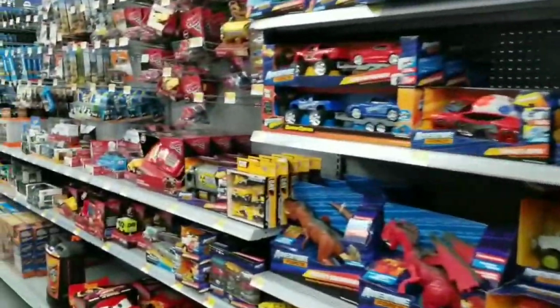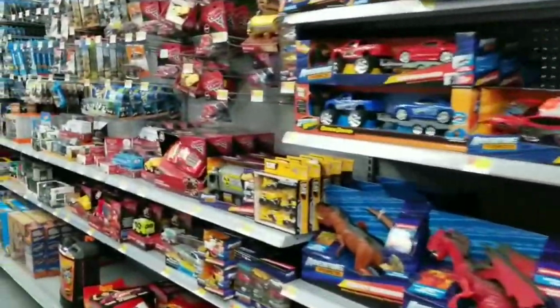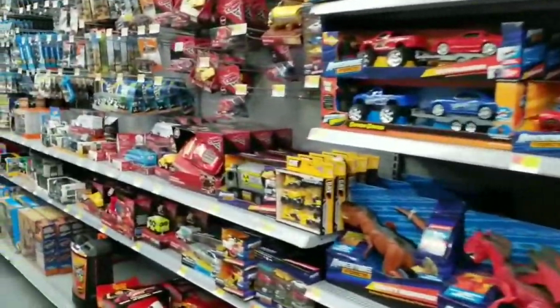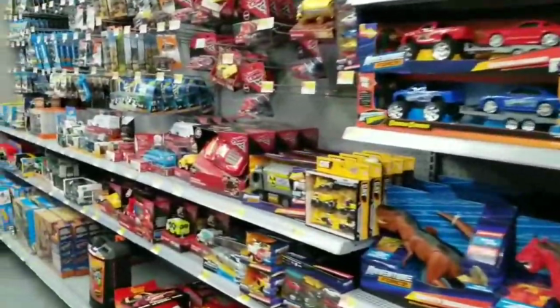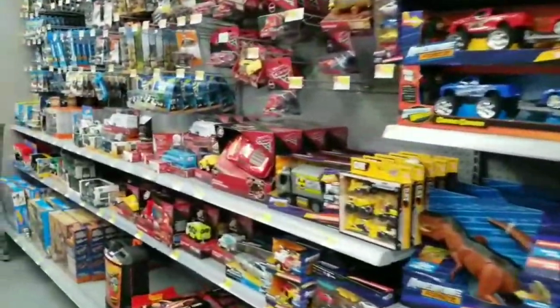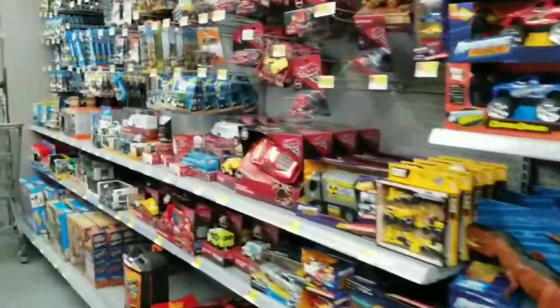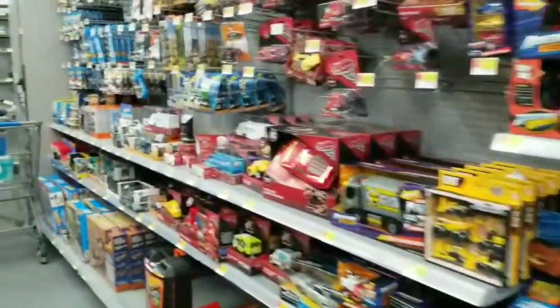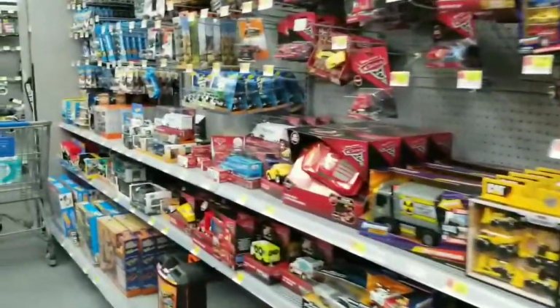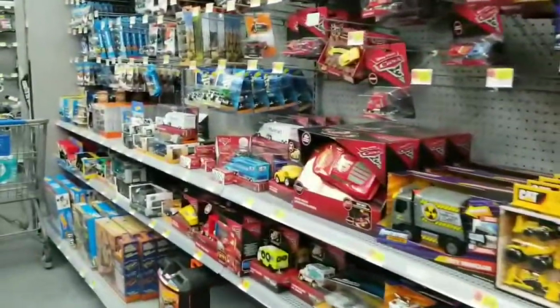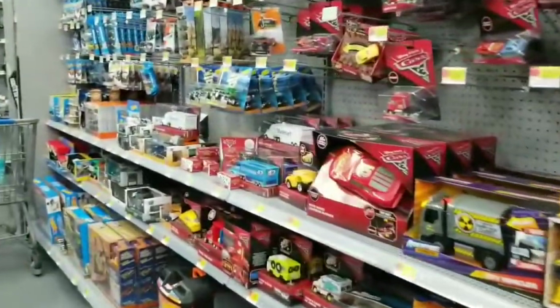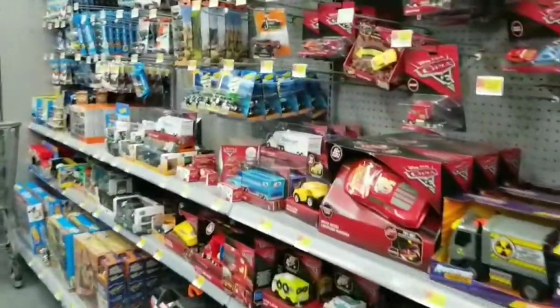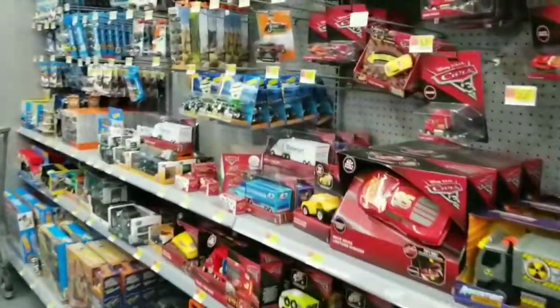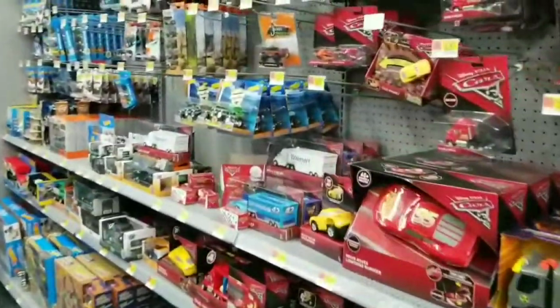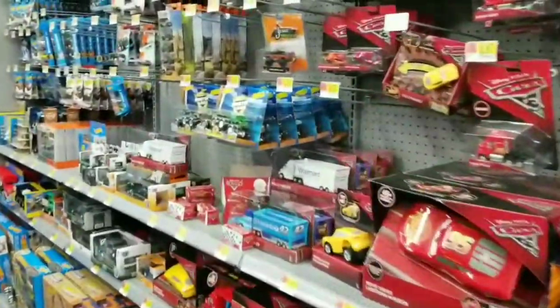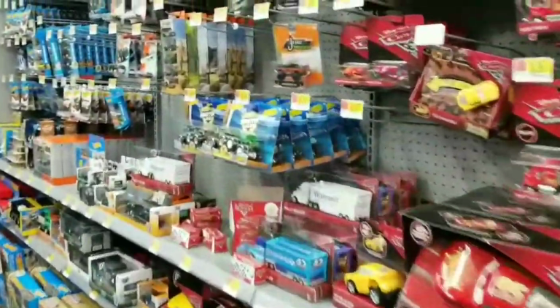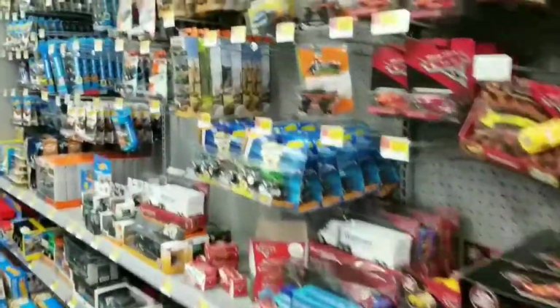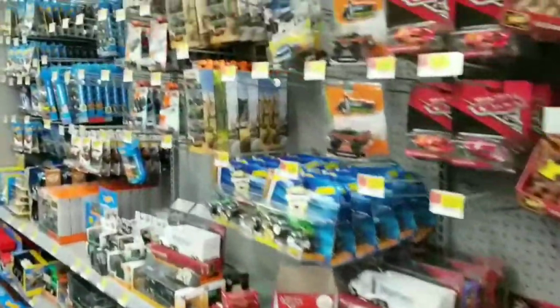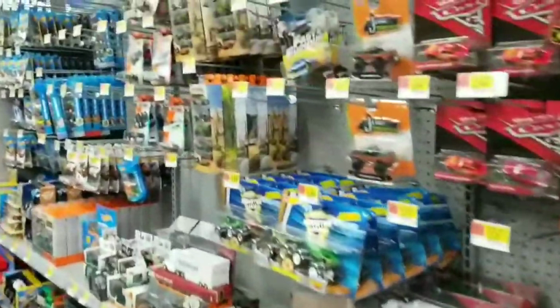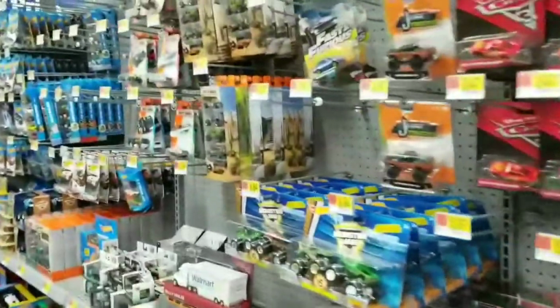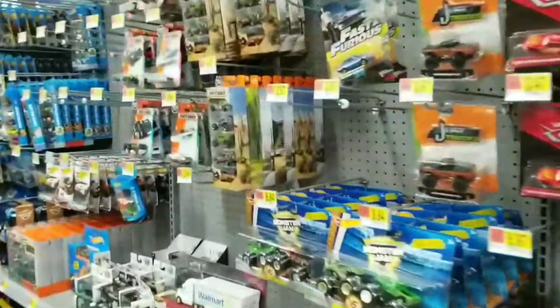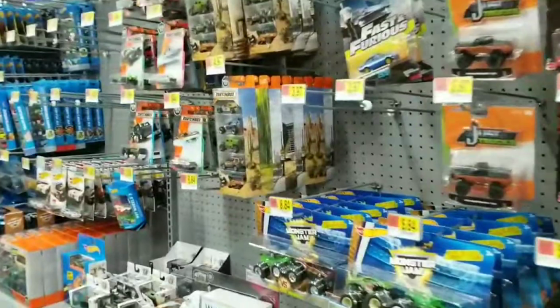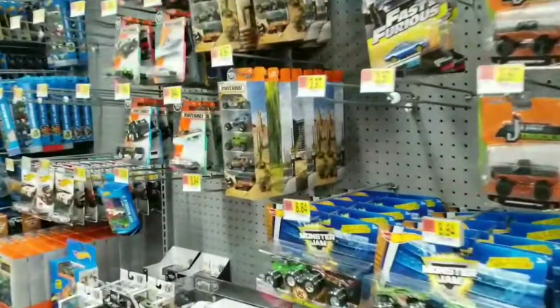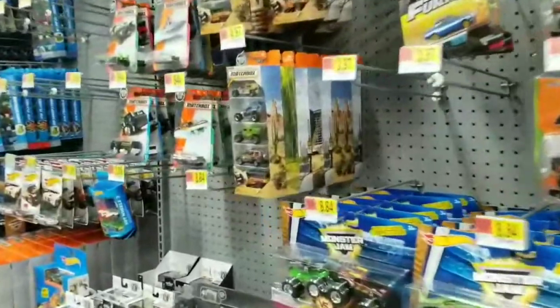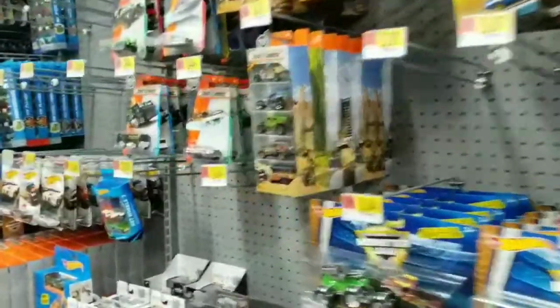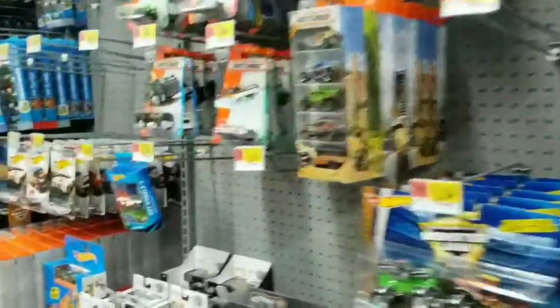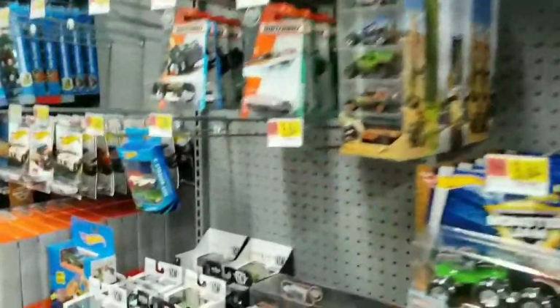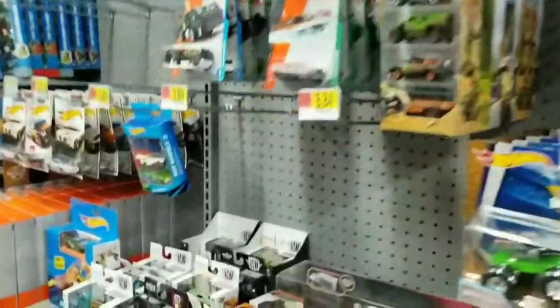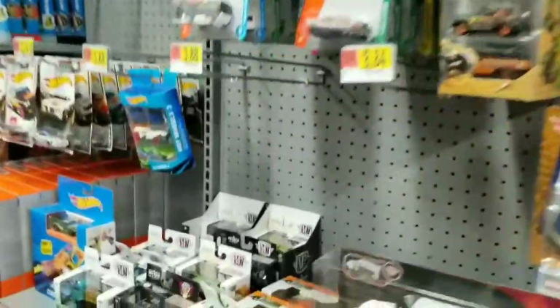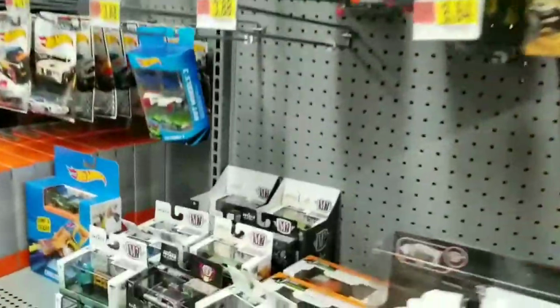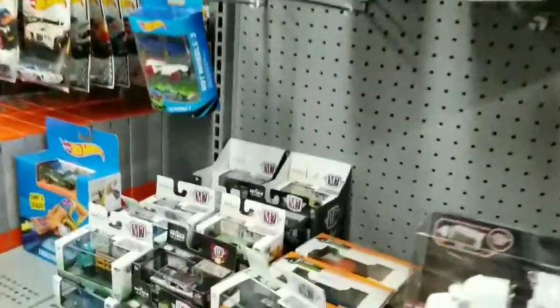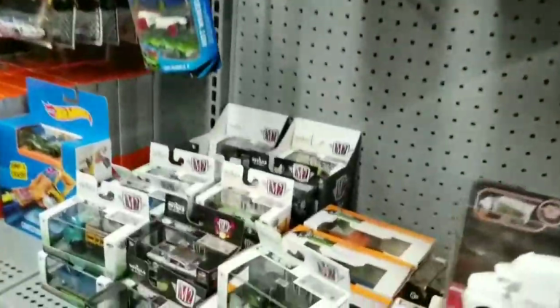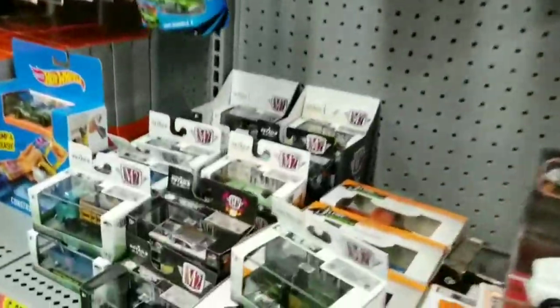What's up everyone? Let's check out some Hot Wheels, Matchbox, M2 — see what Walmart has here.